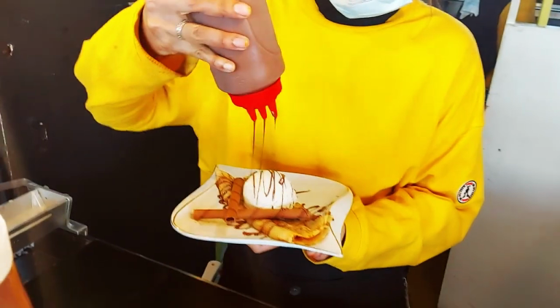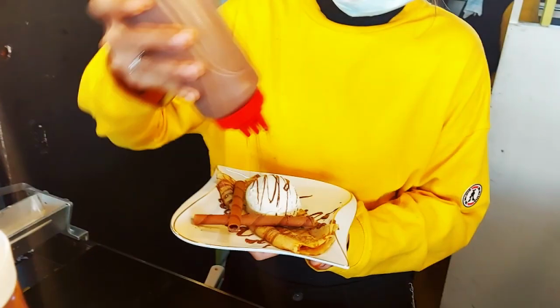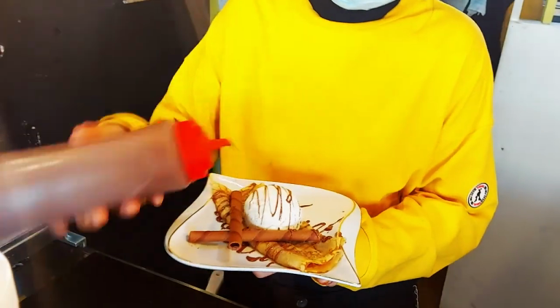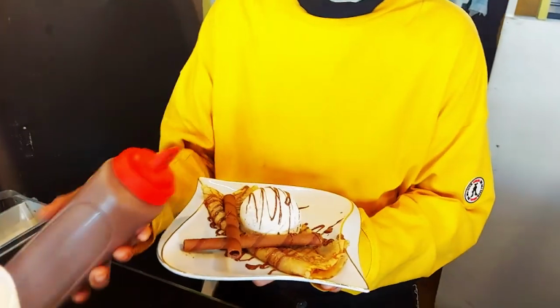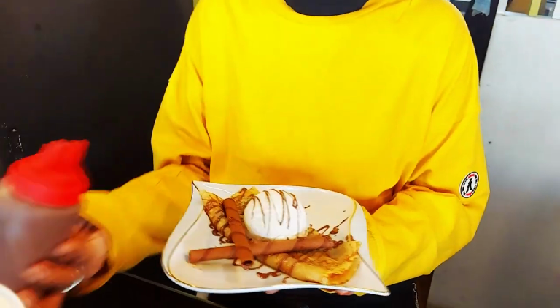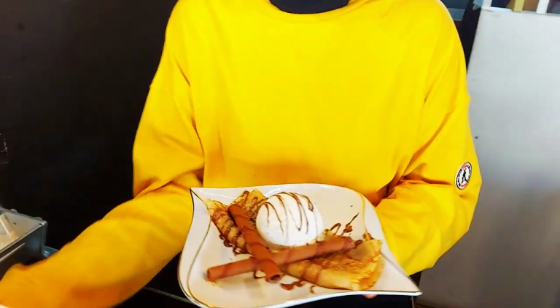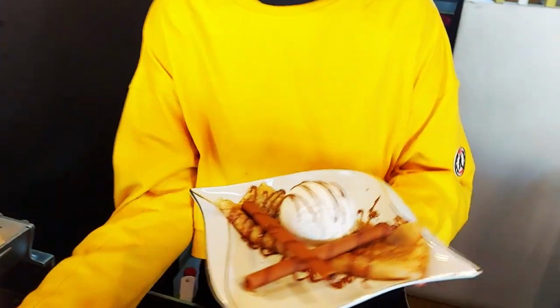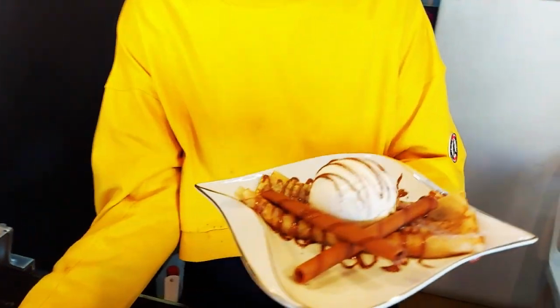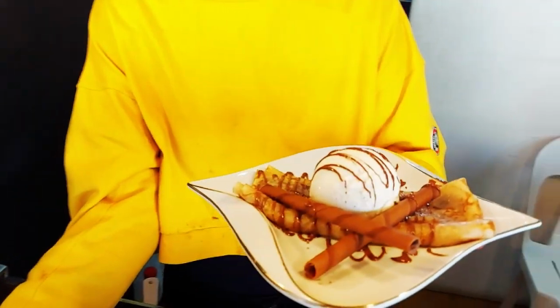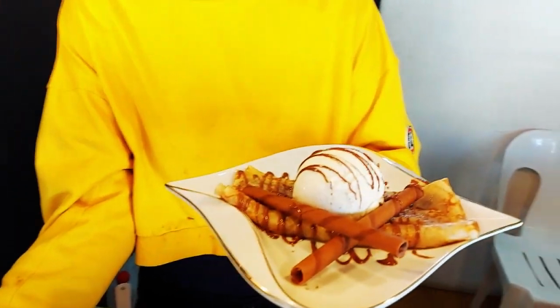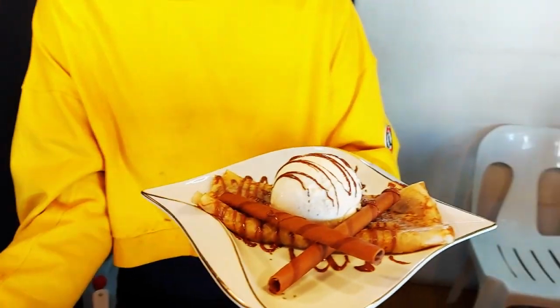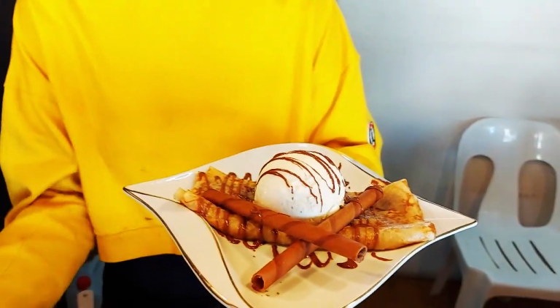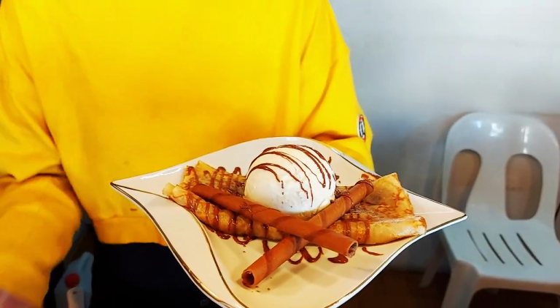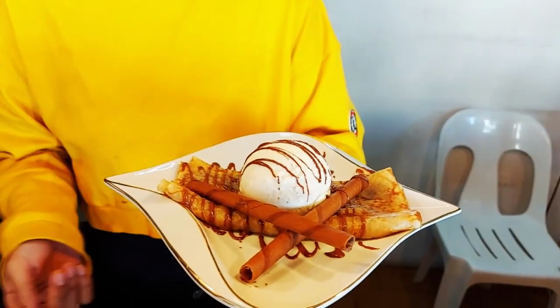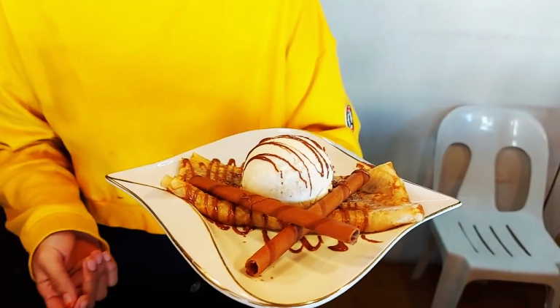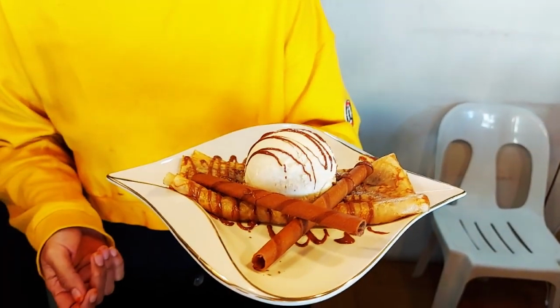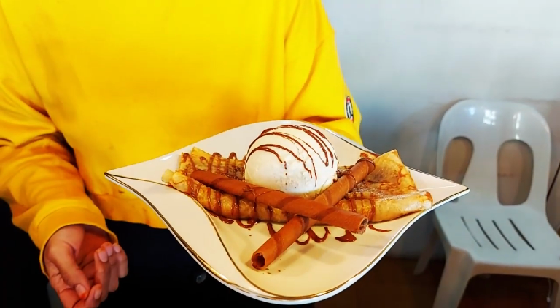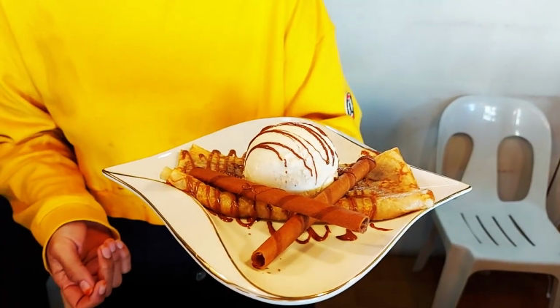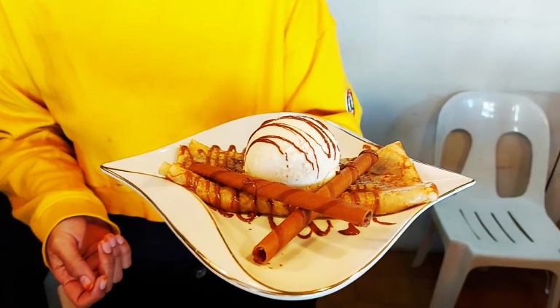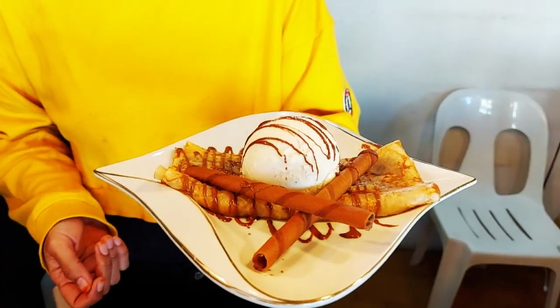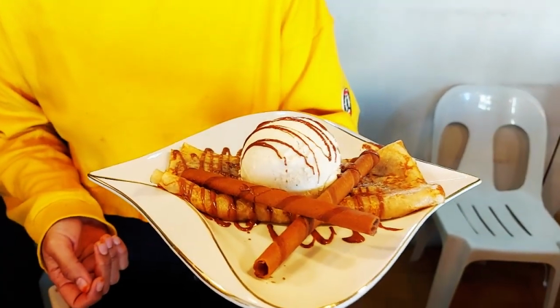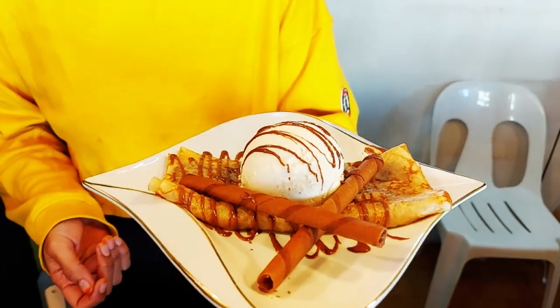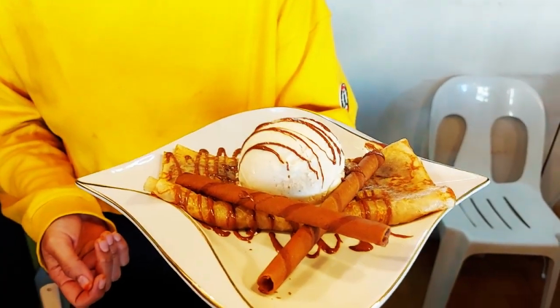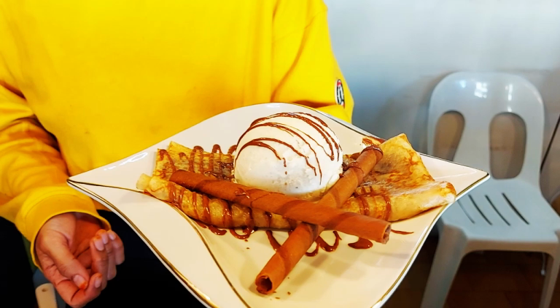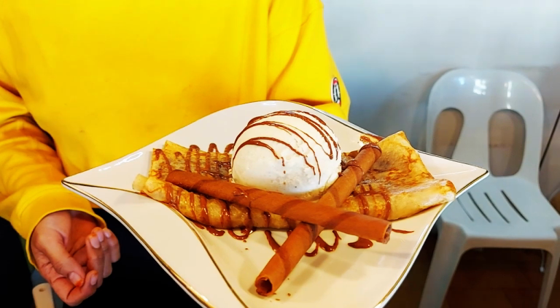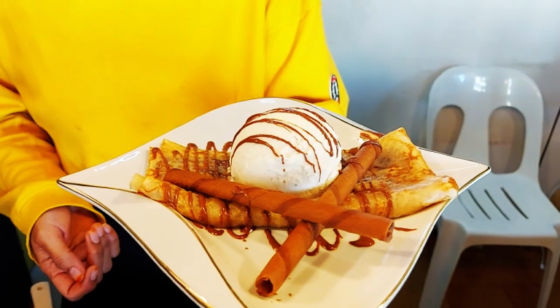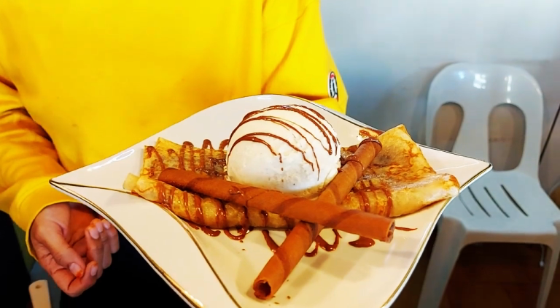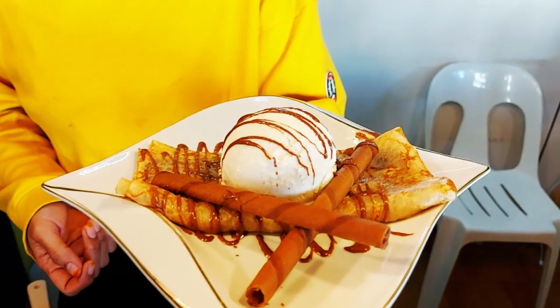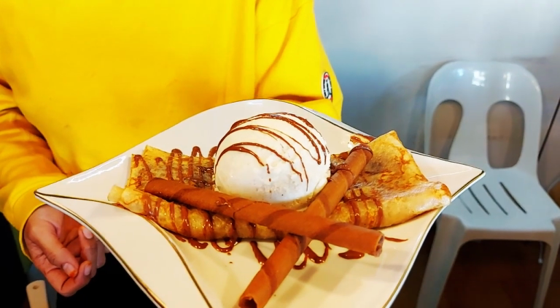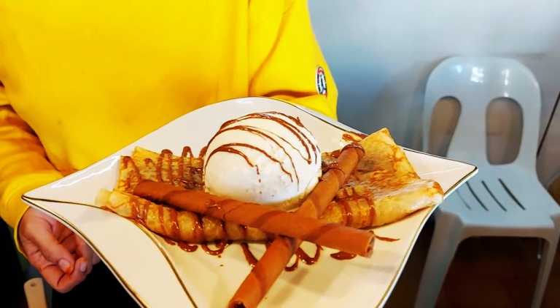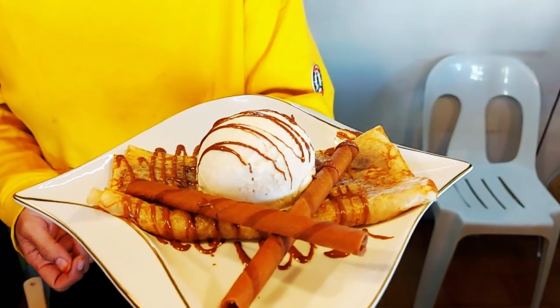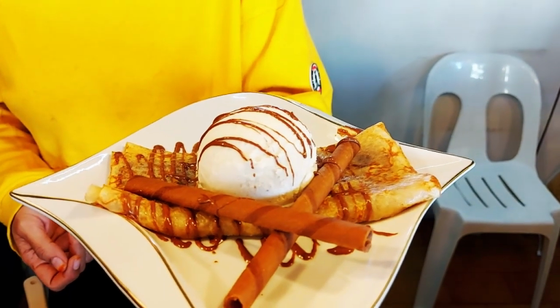A little drizzle on the ice cream — that's why it's called the Instagram cafe — I mean G Cafe!